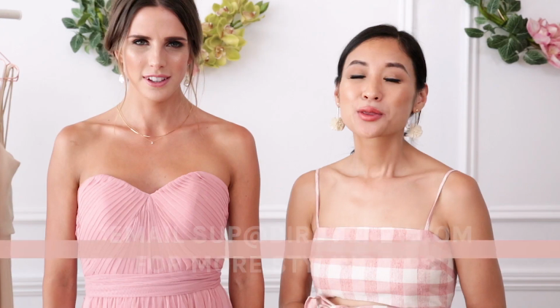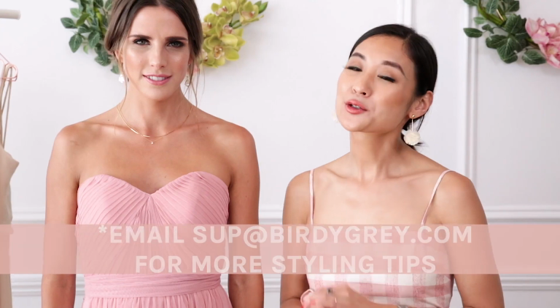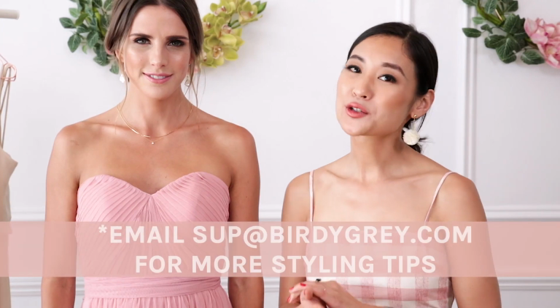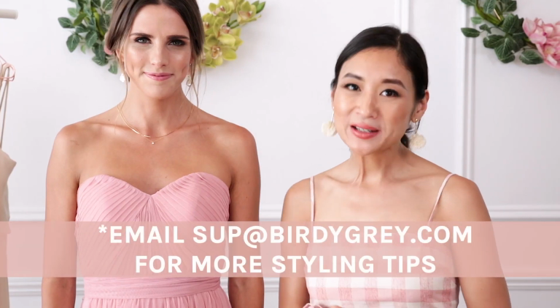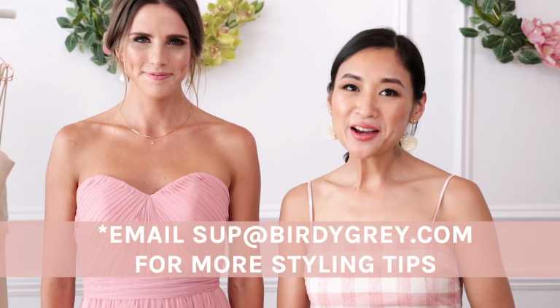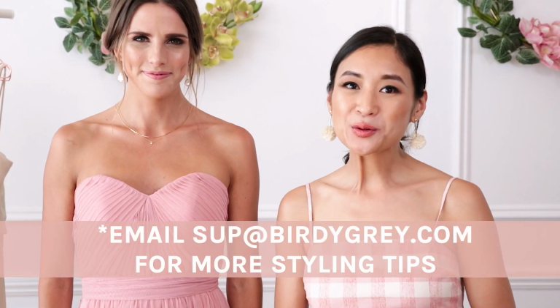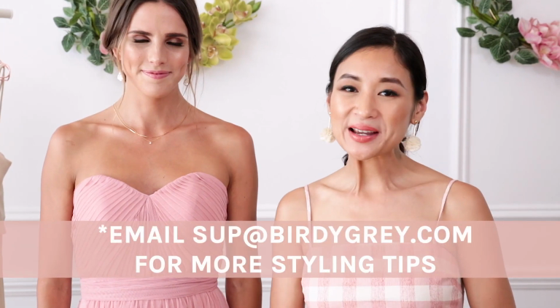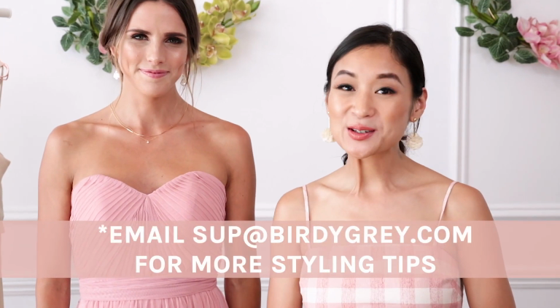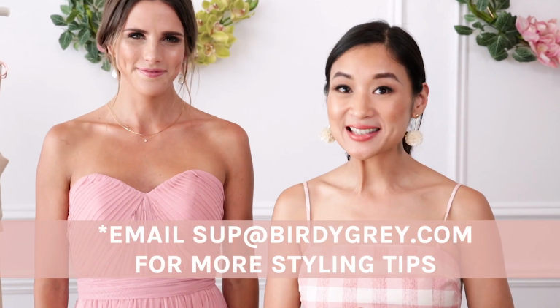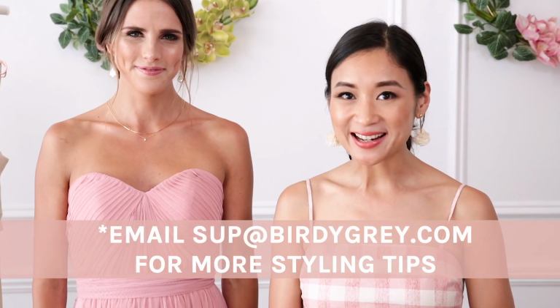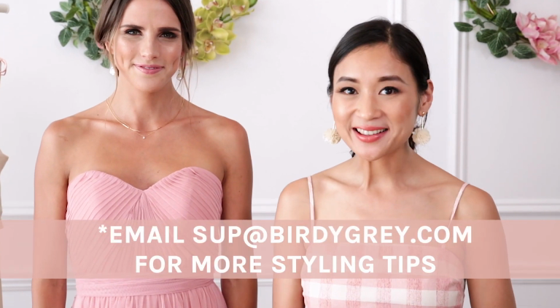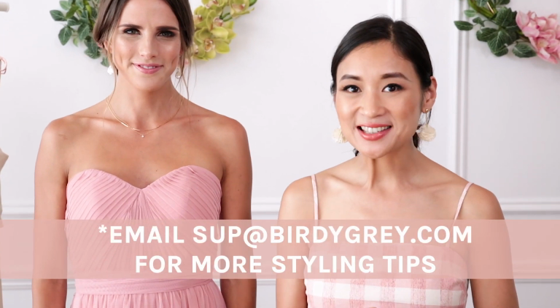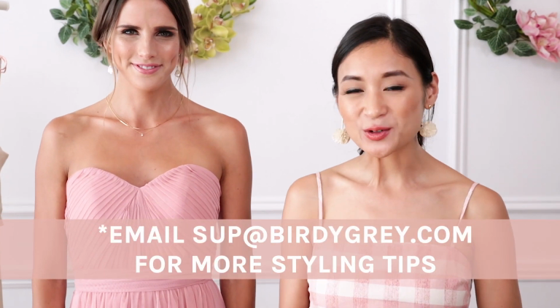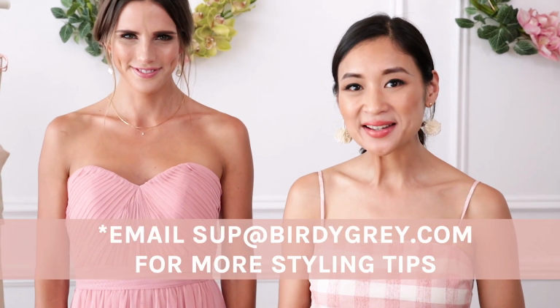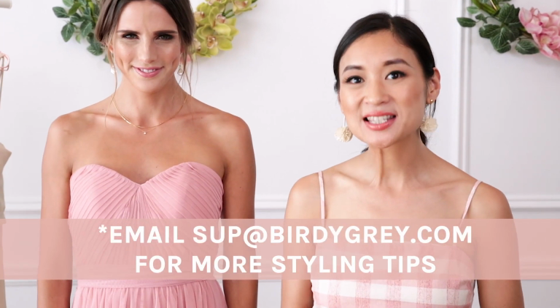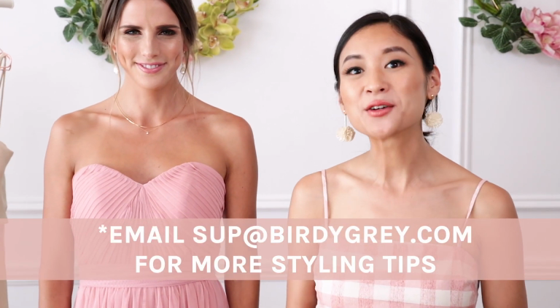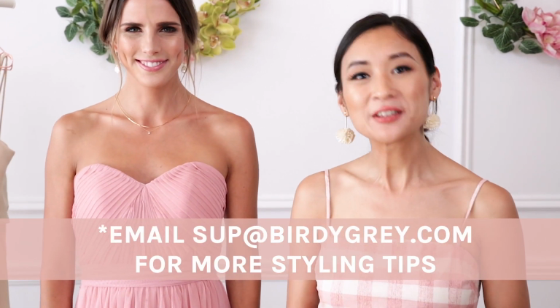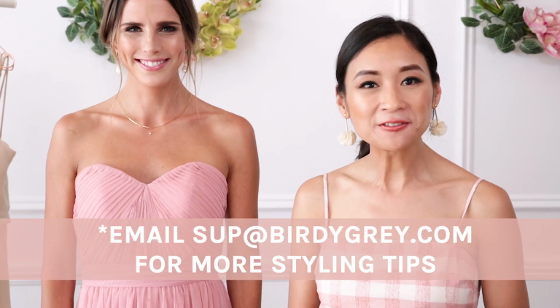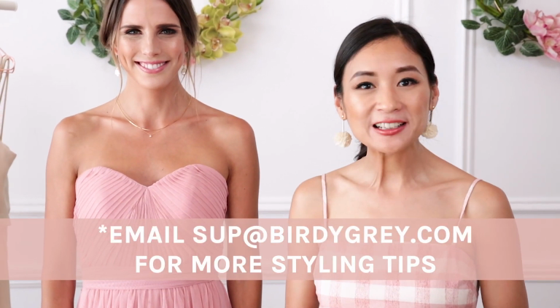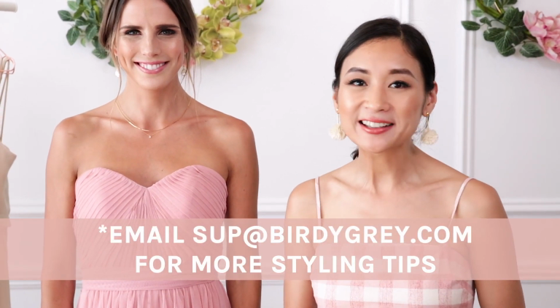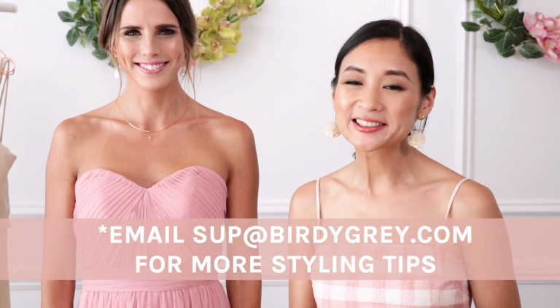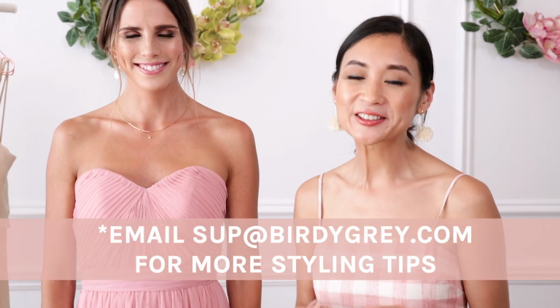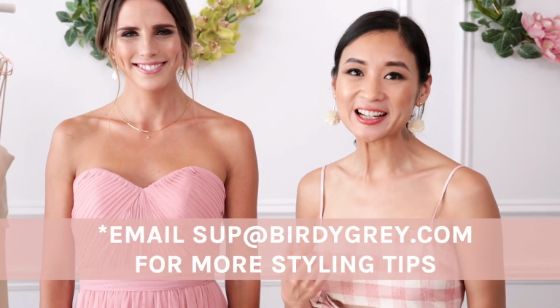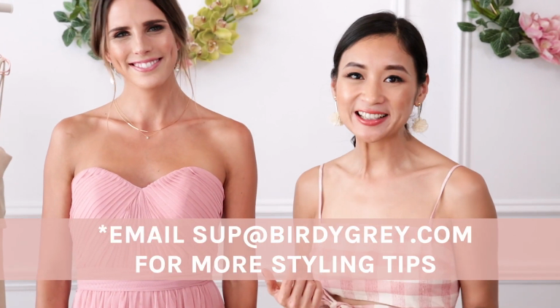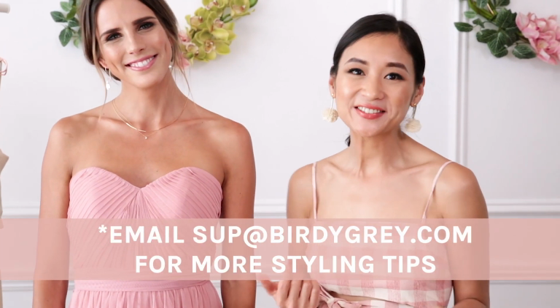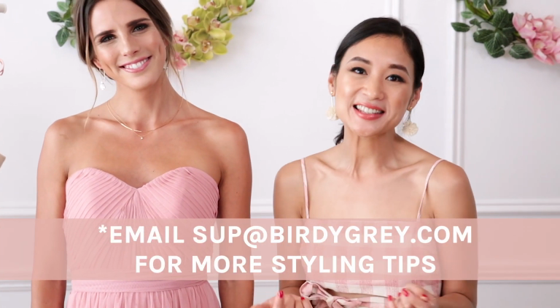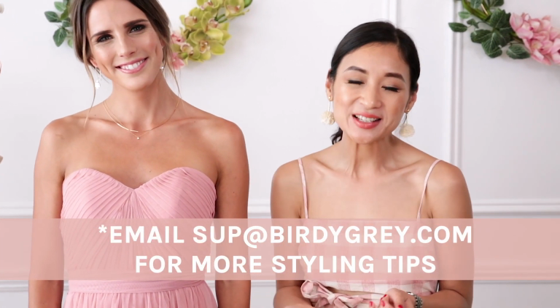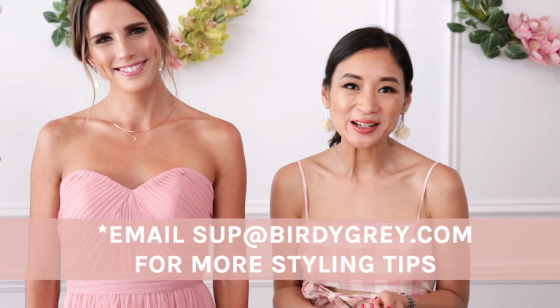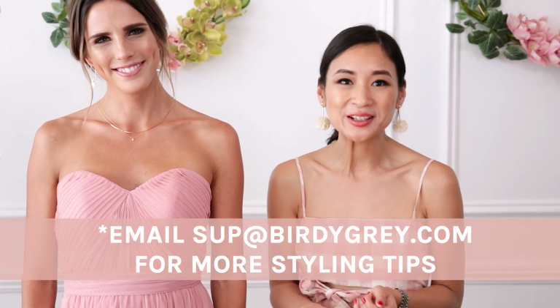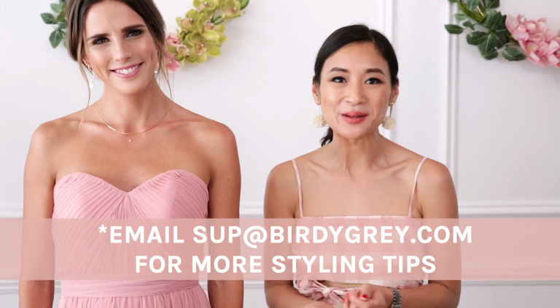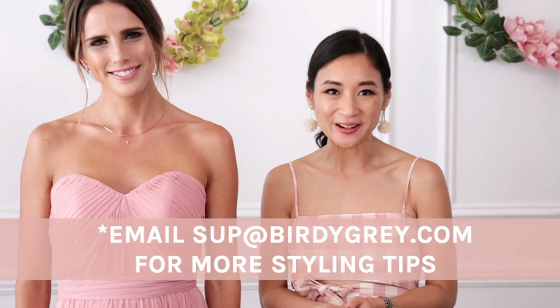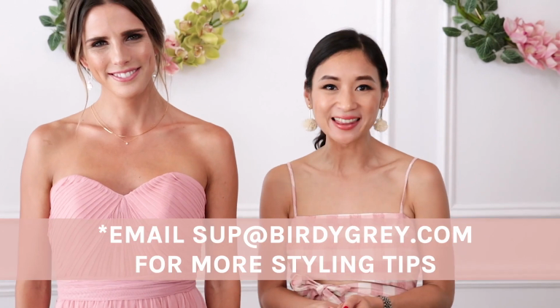There's so many other ways you can style this dress, so feel free to get a little creative and see what you come up with.